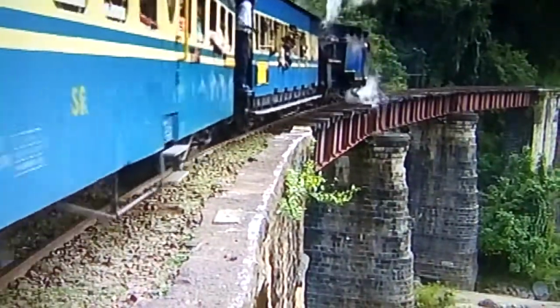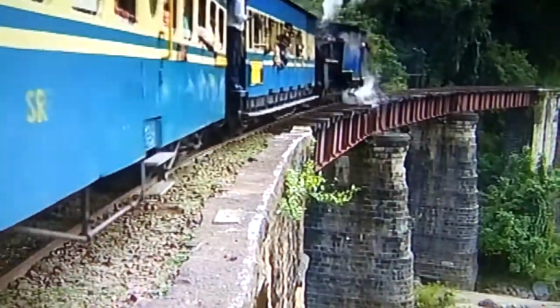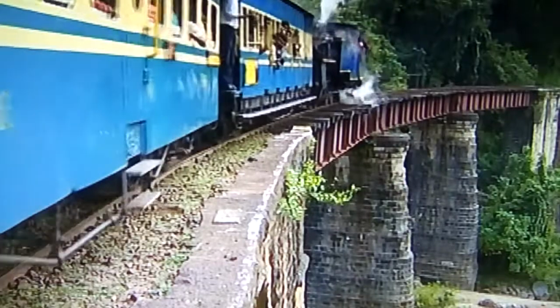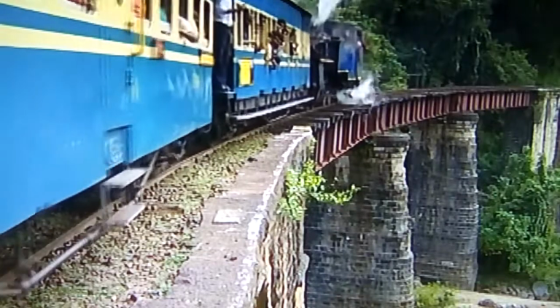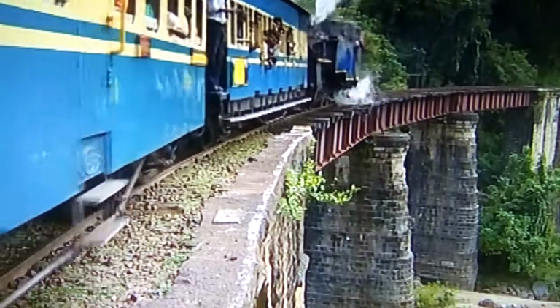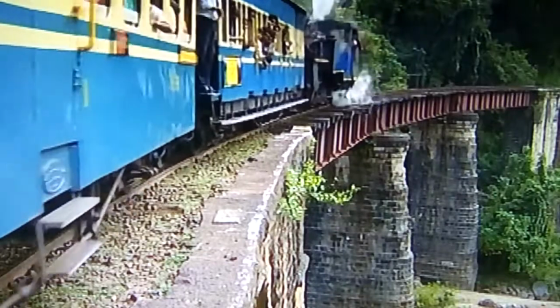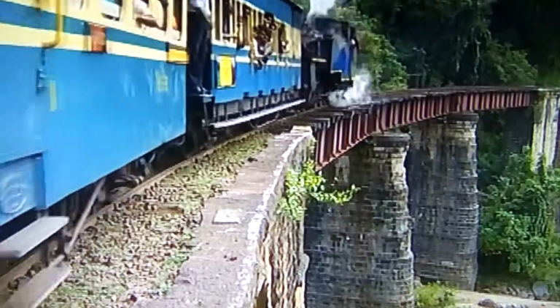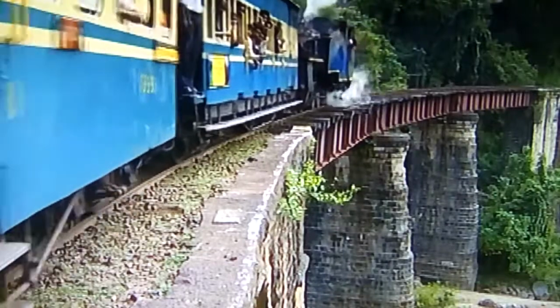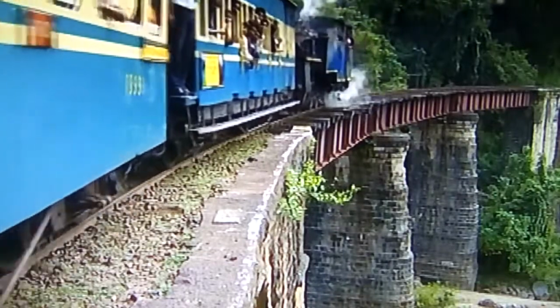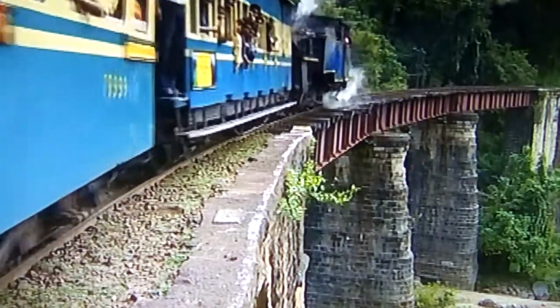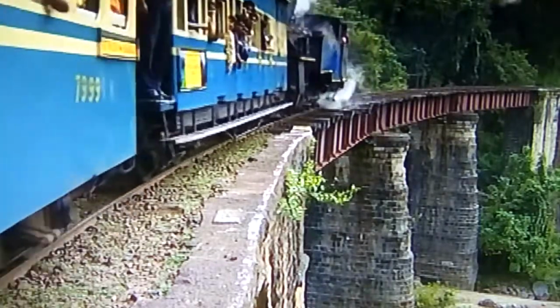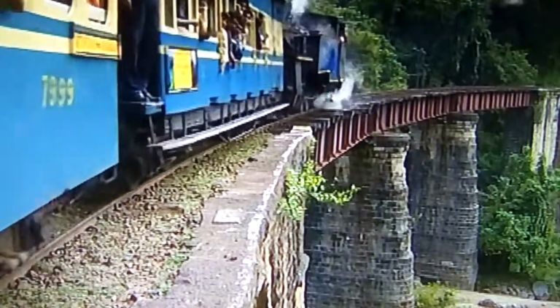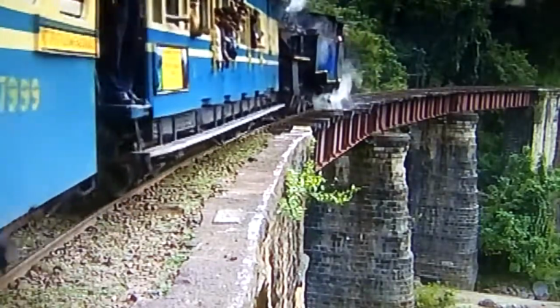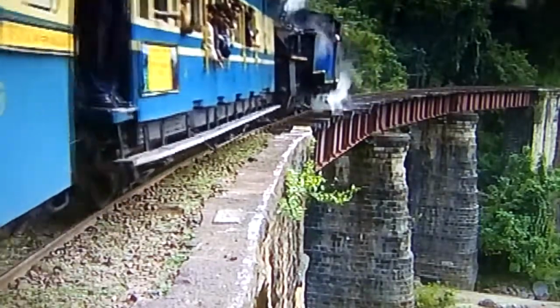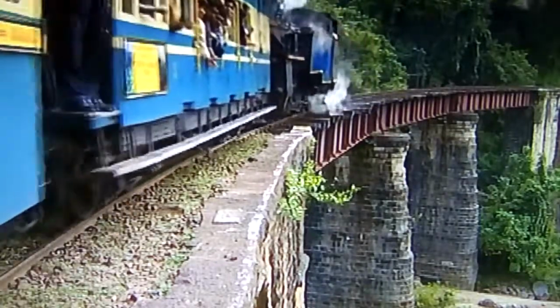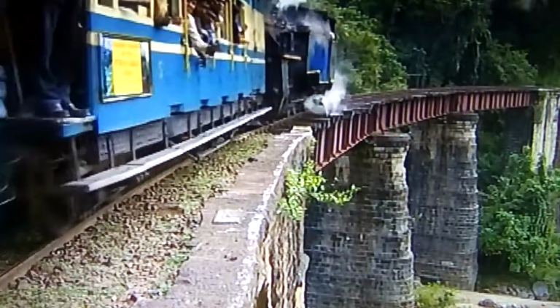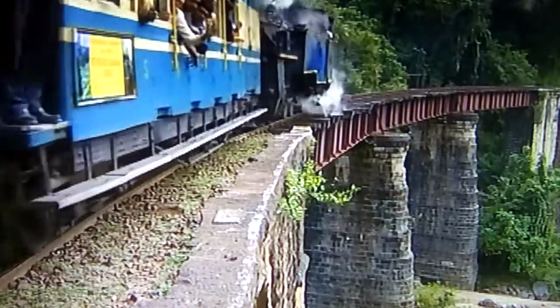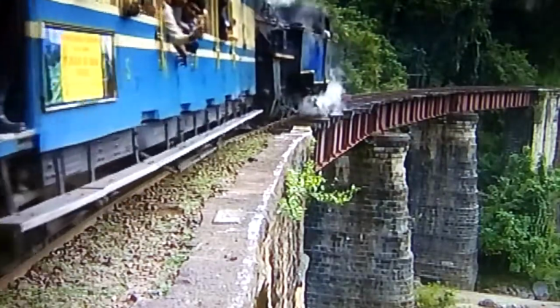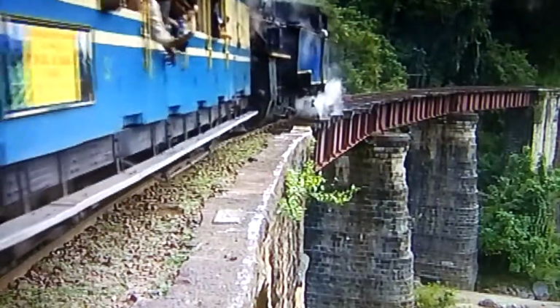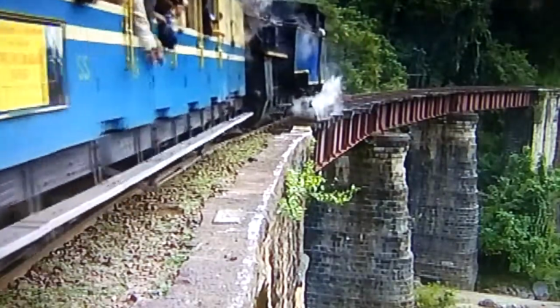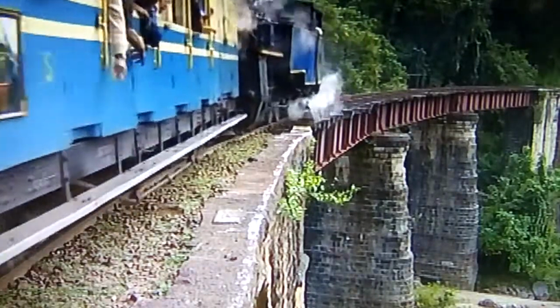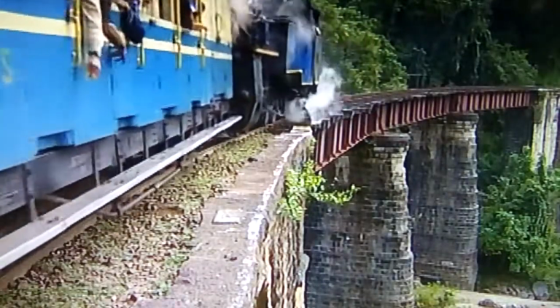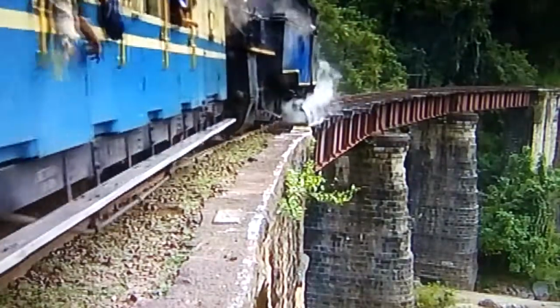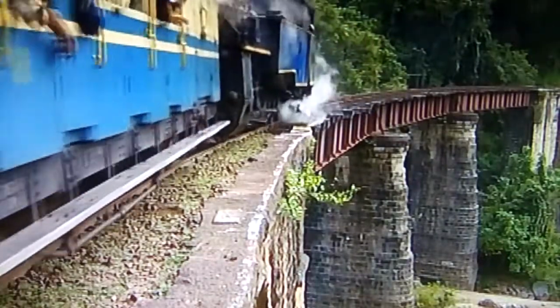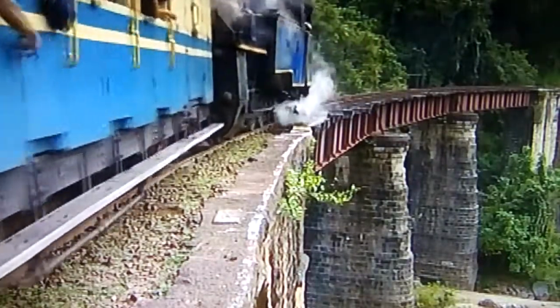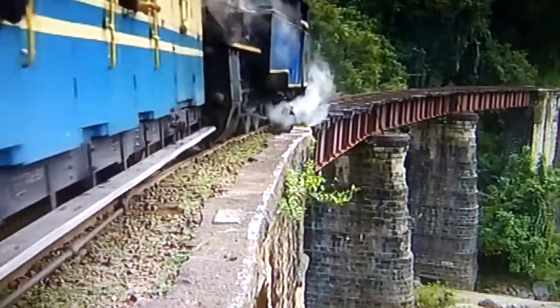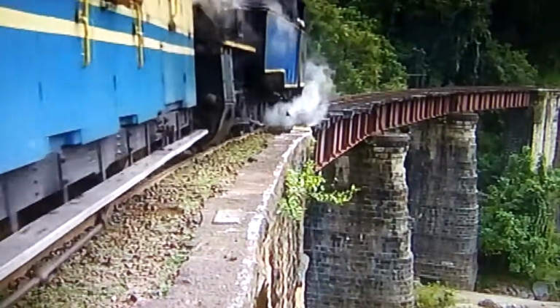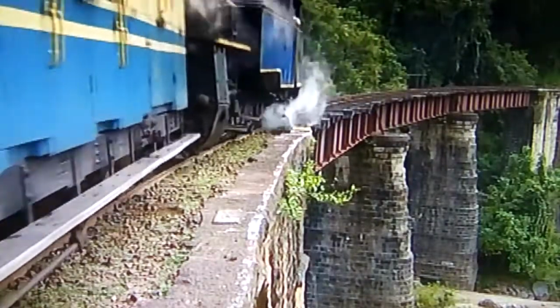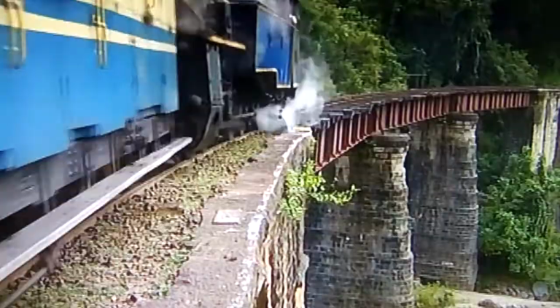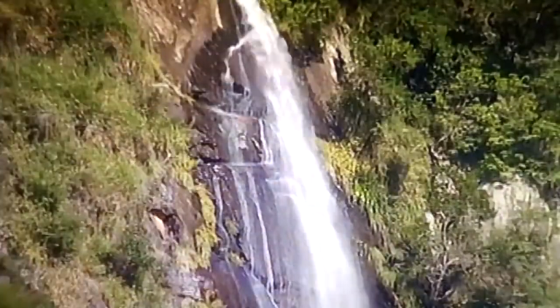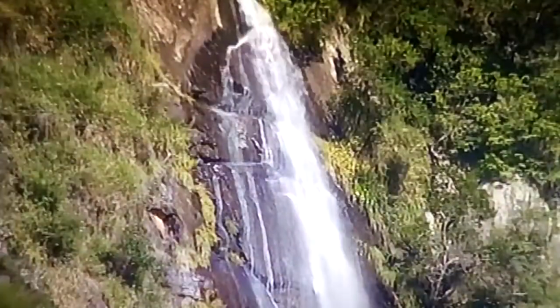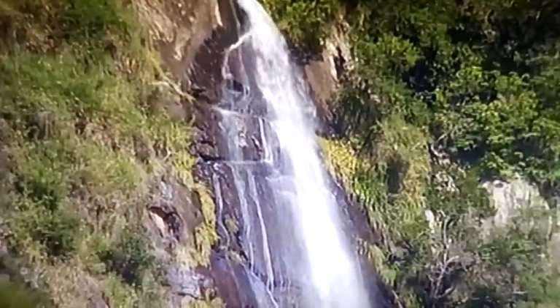Diesel is used for the final run into Ooty, but this stretch of track is just too steep.